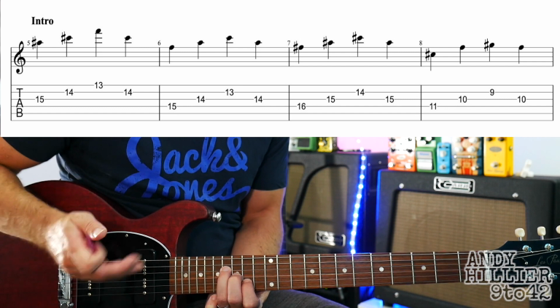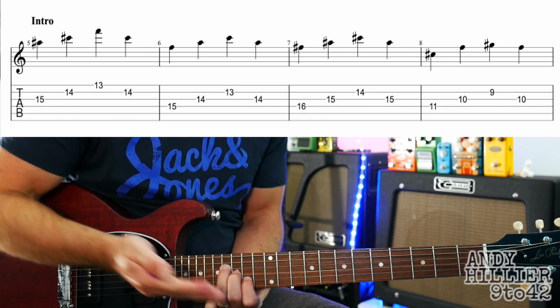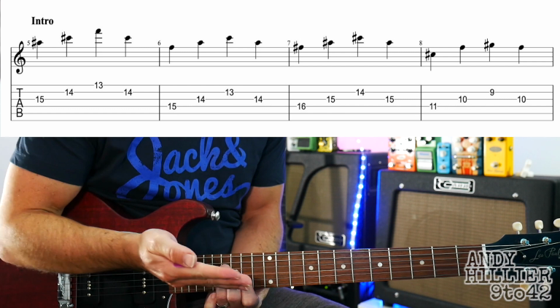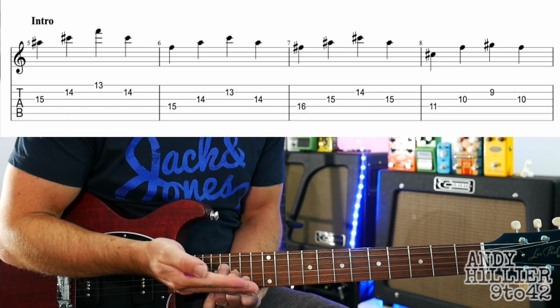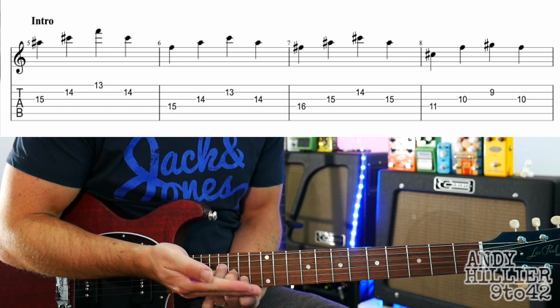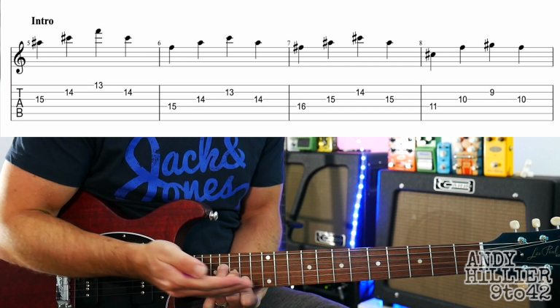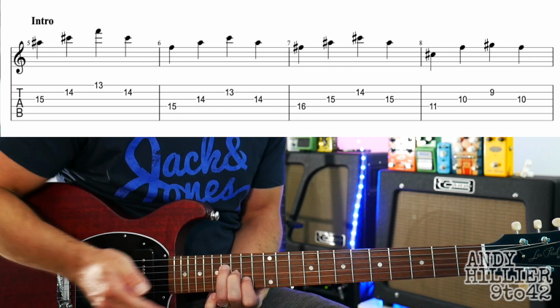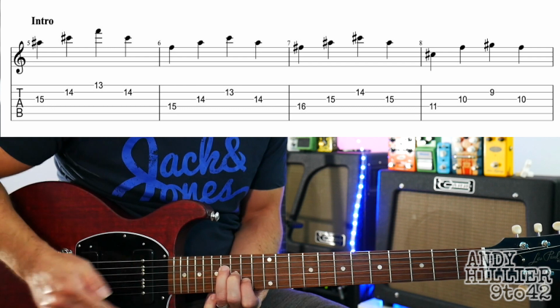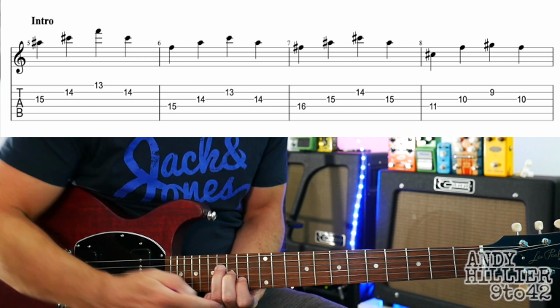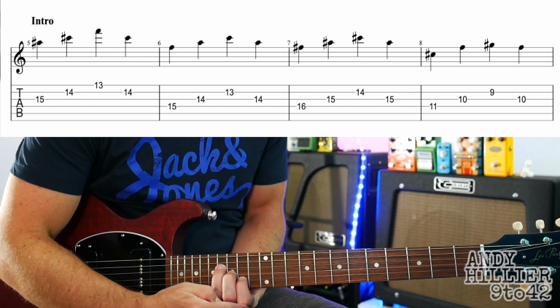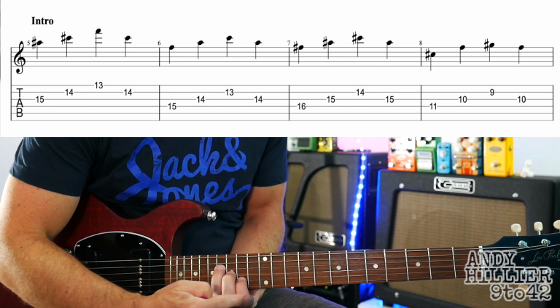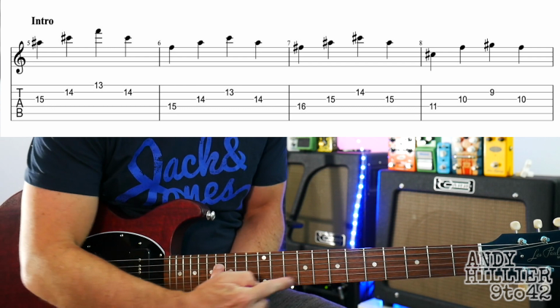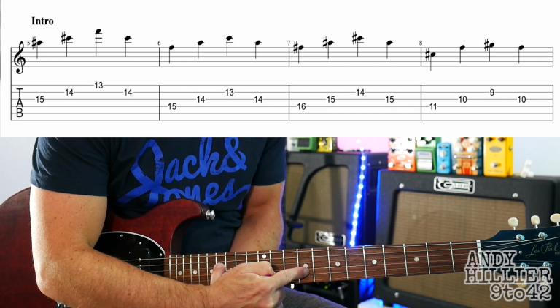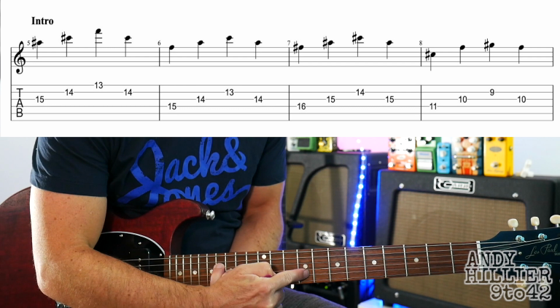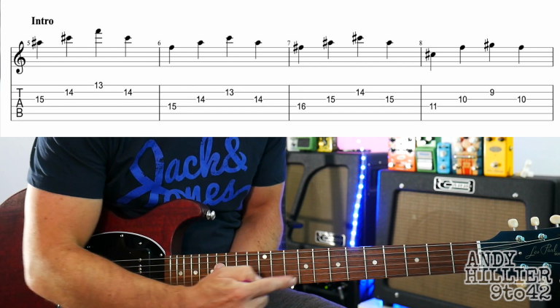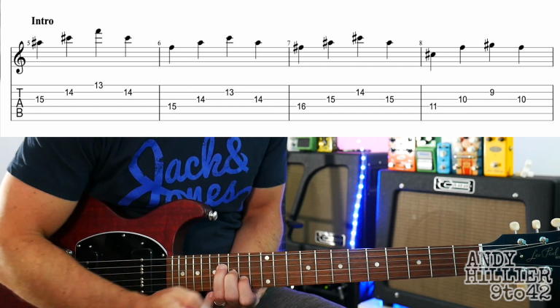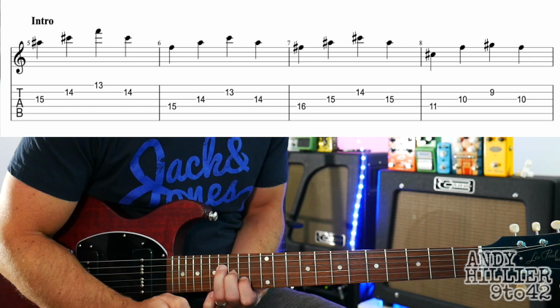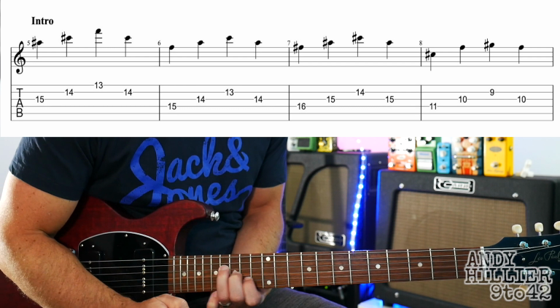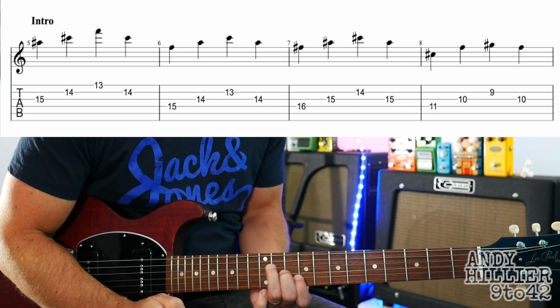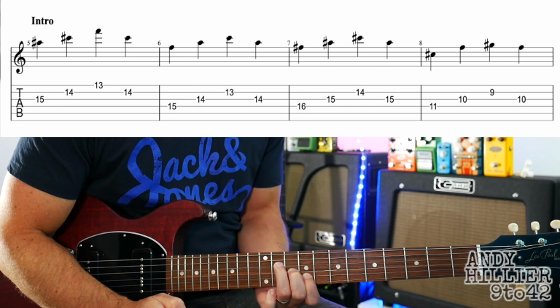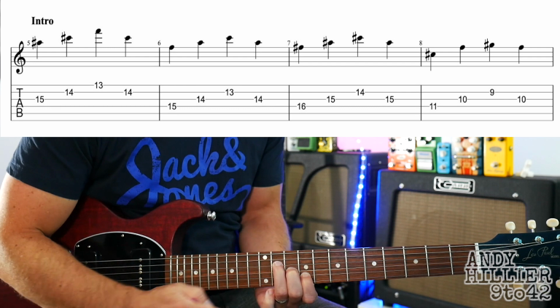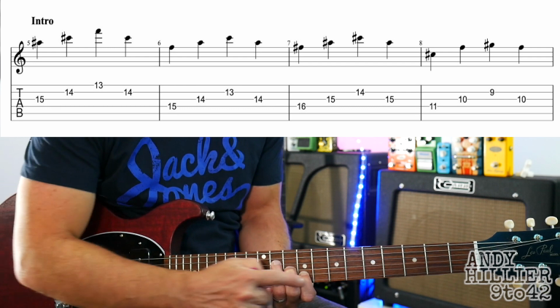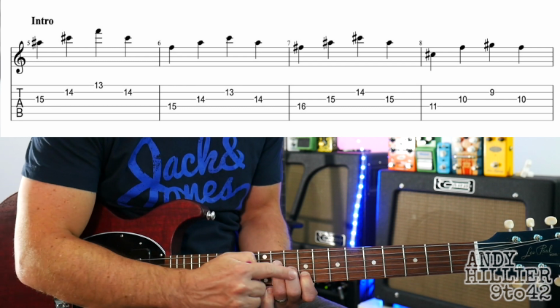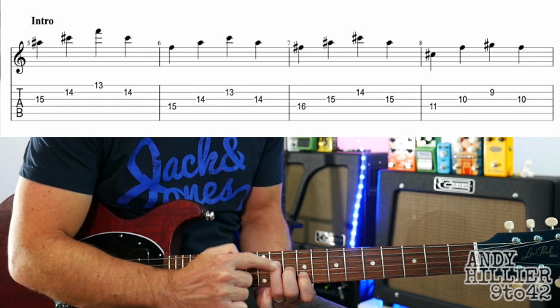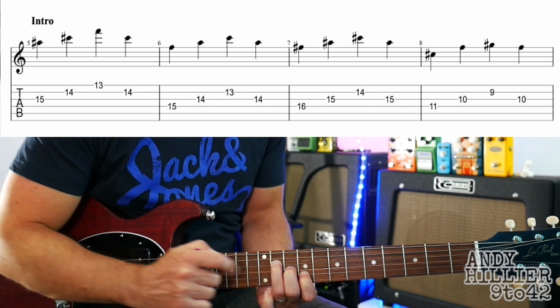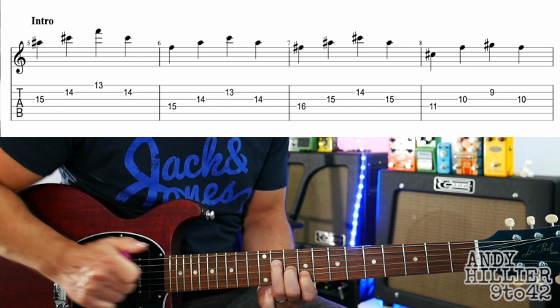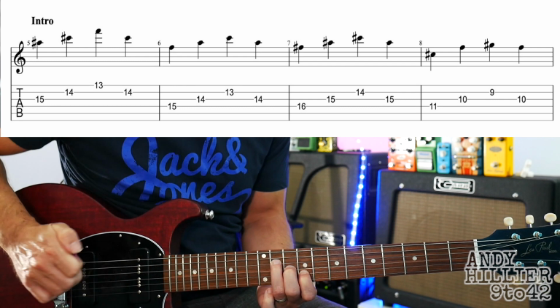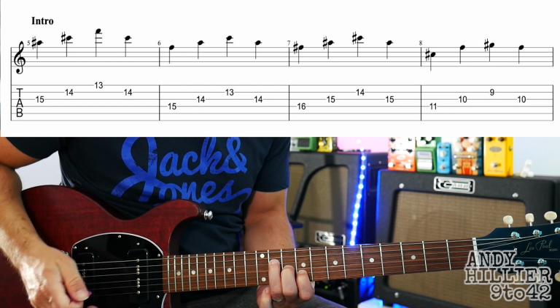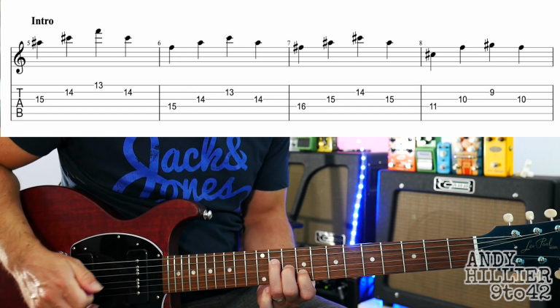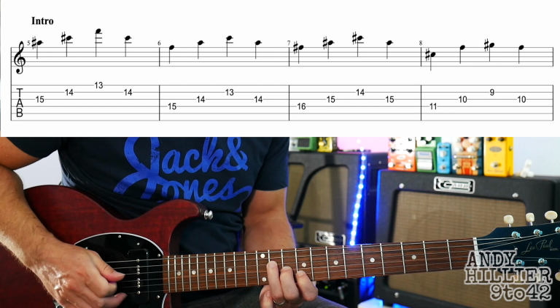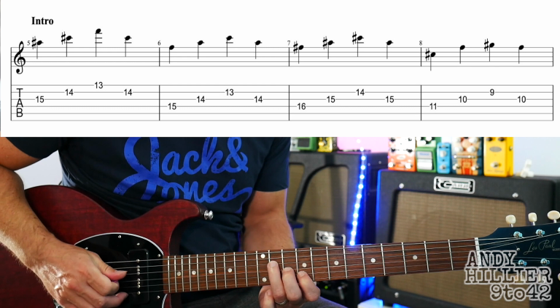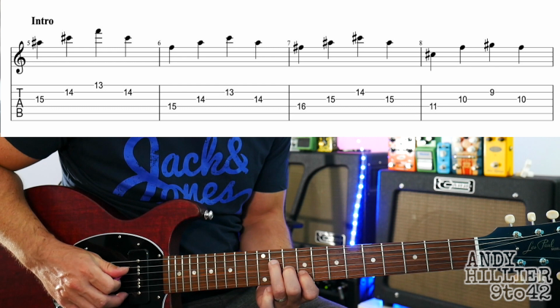Then we're going to take this same shape and move our first finger down to fret 9, so we've got 9, 10 and 11, and do the same idea.